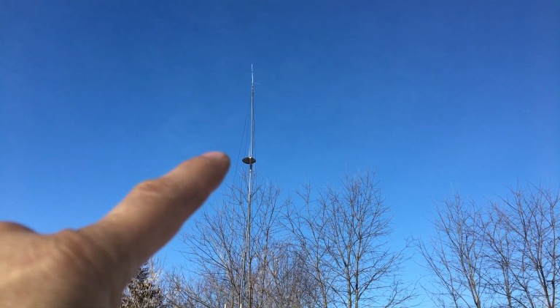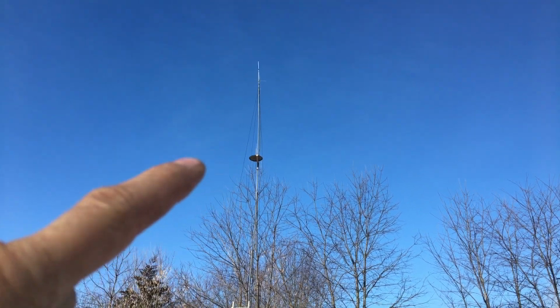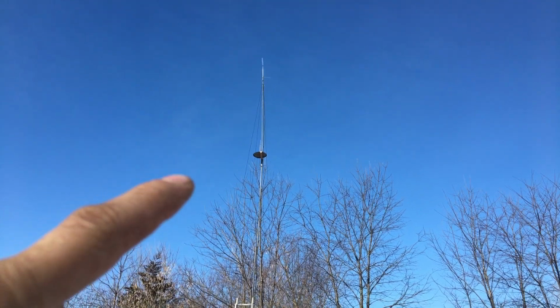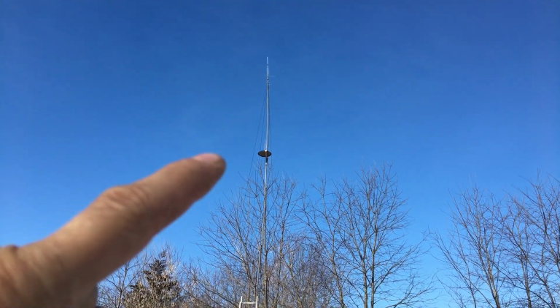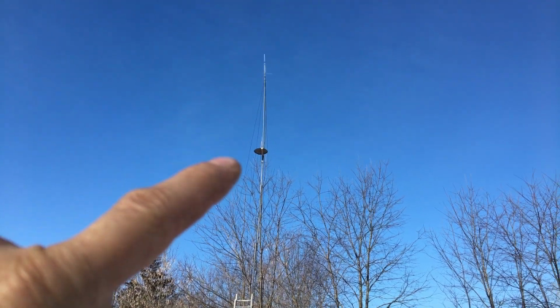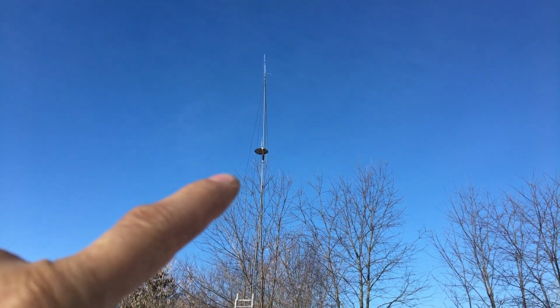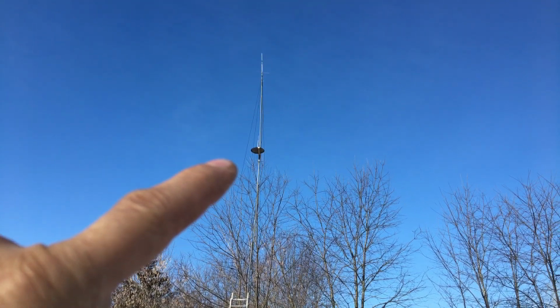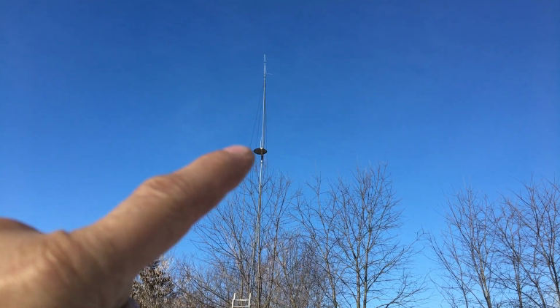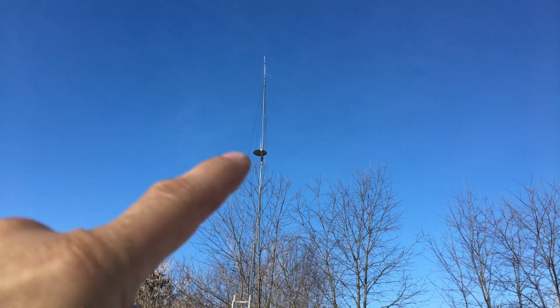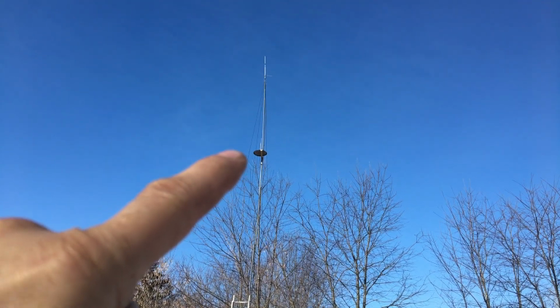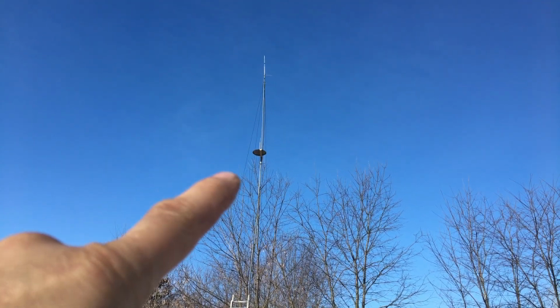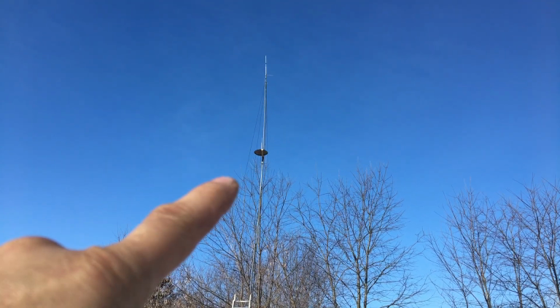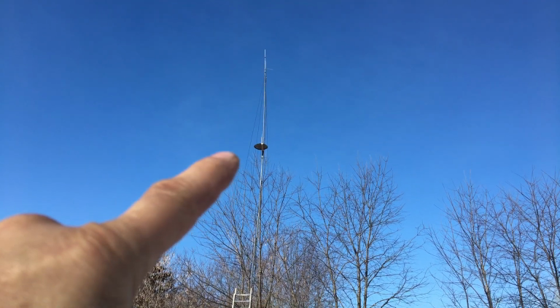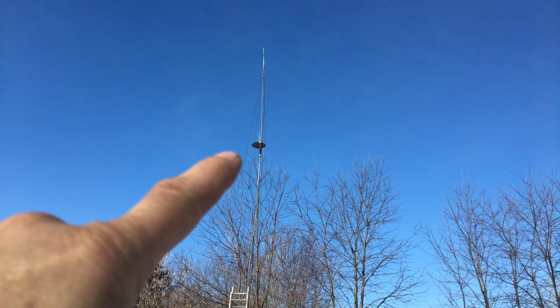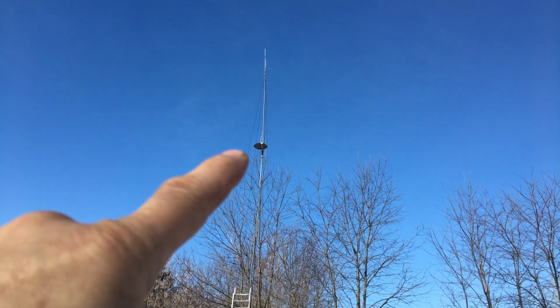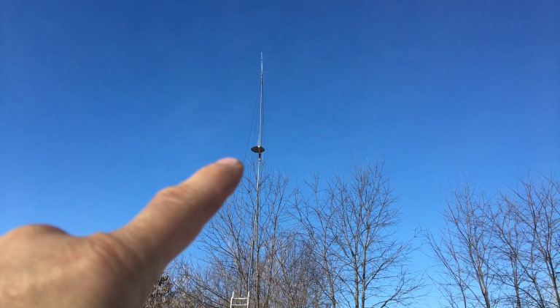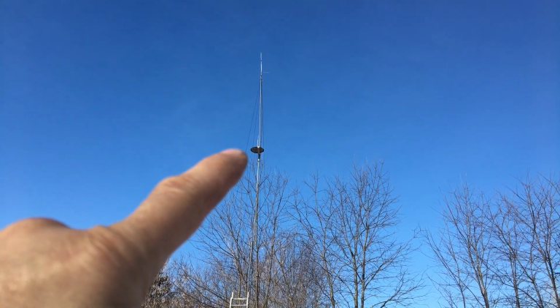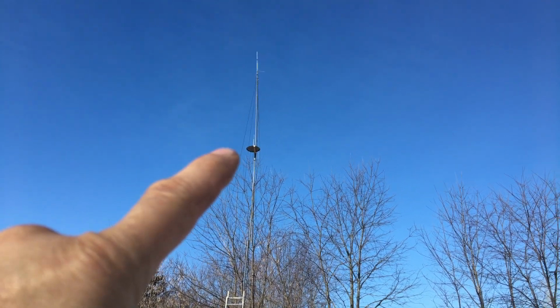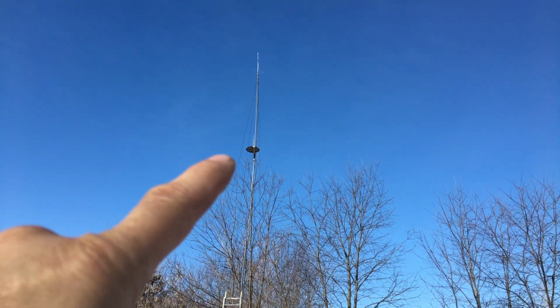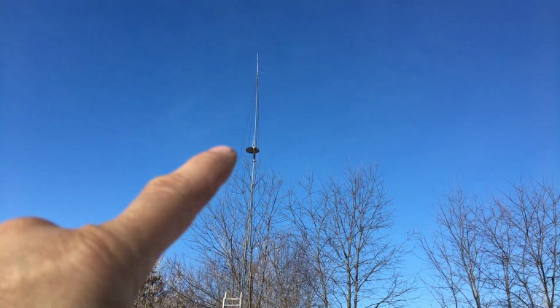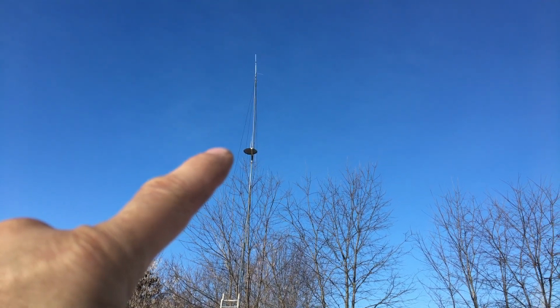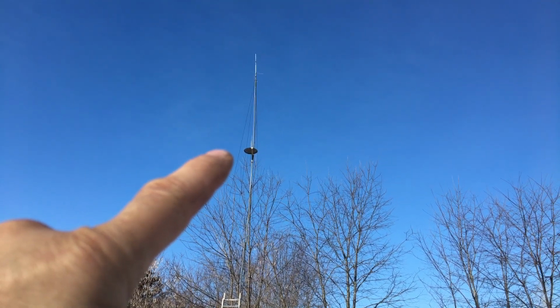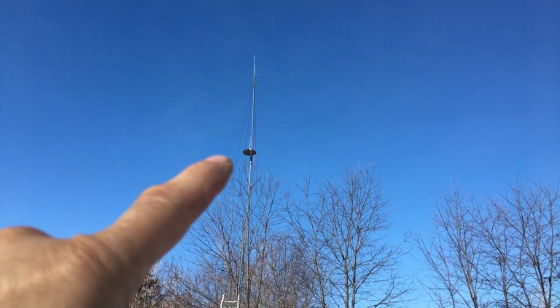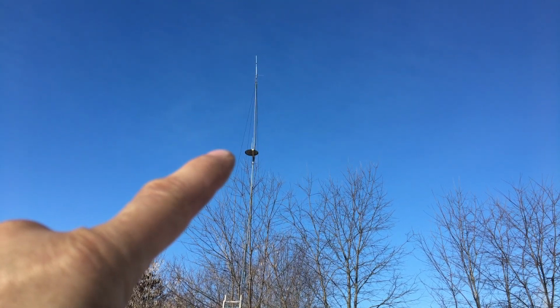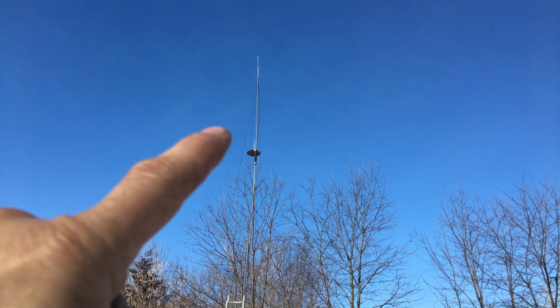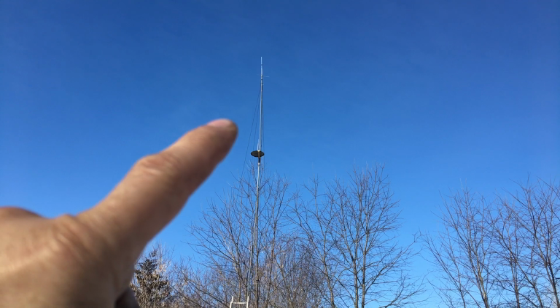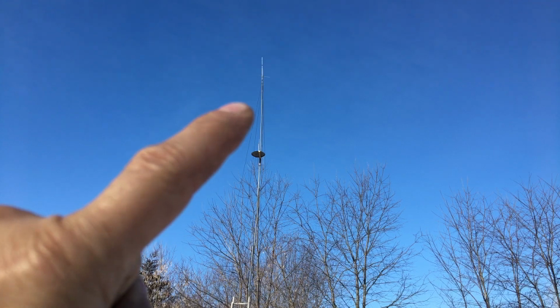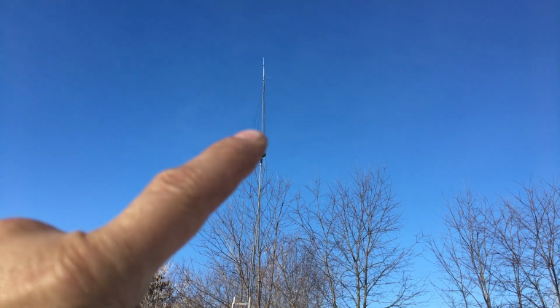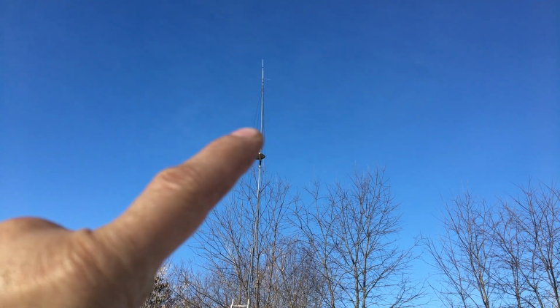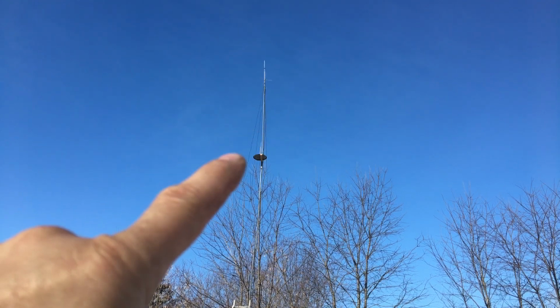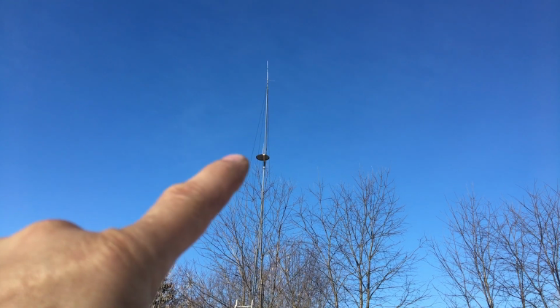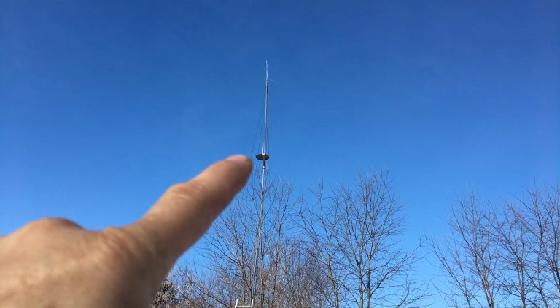I also added a homemade GMRS 2A radio antenna that I built, and I can use that to actually transmit on, or I can use it for receiving.